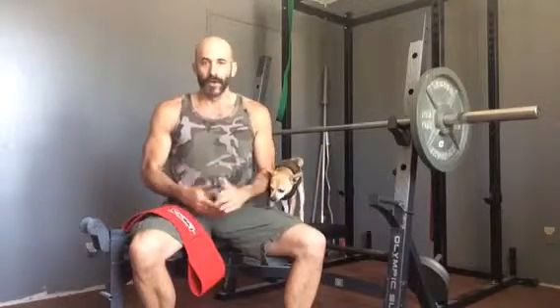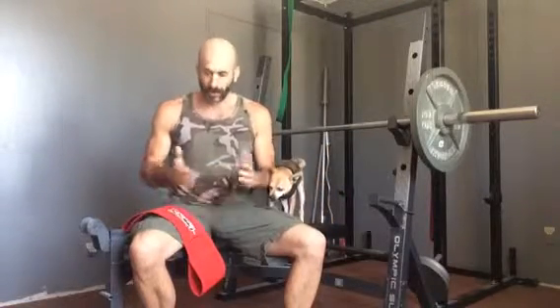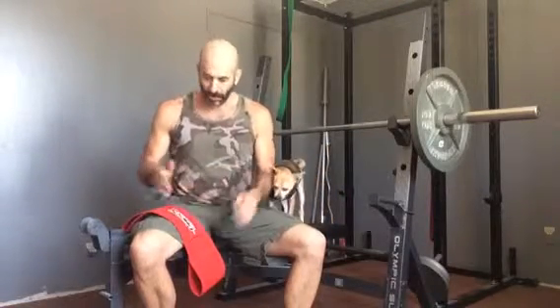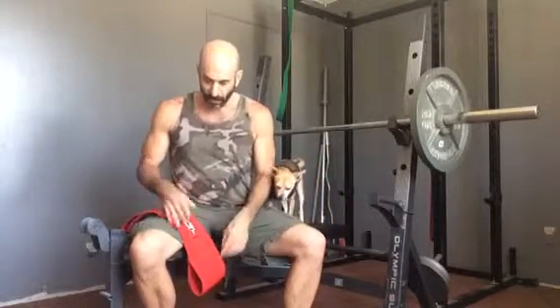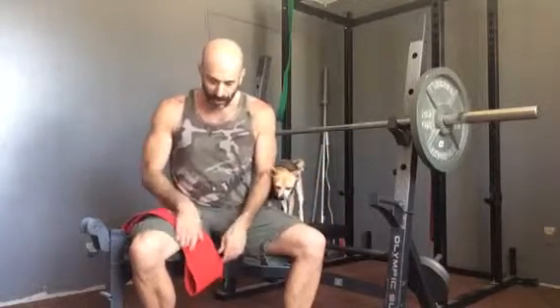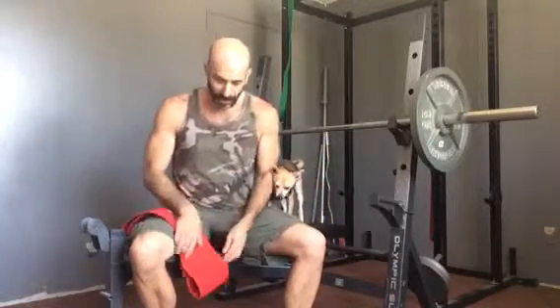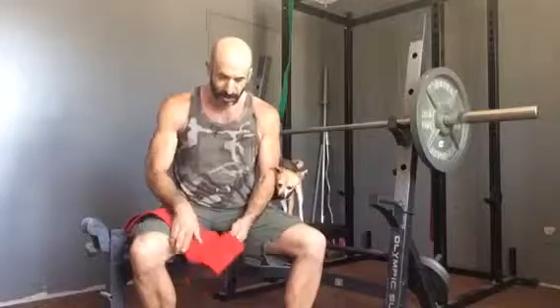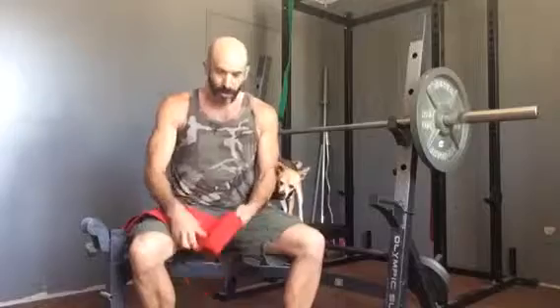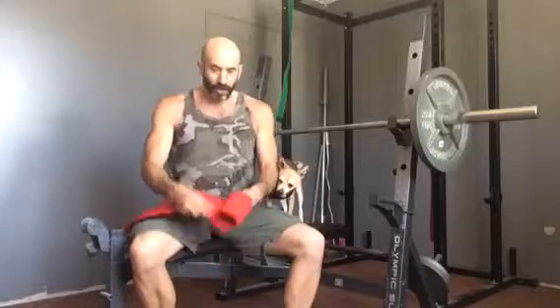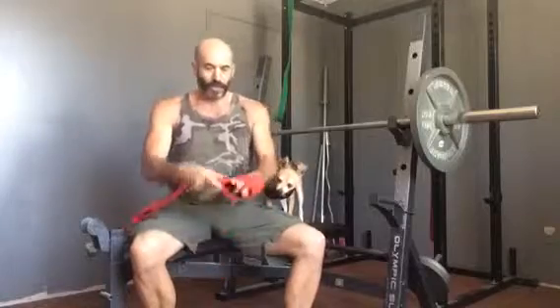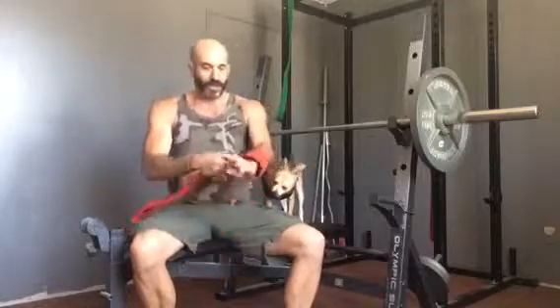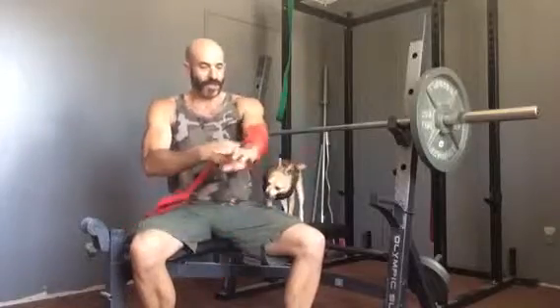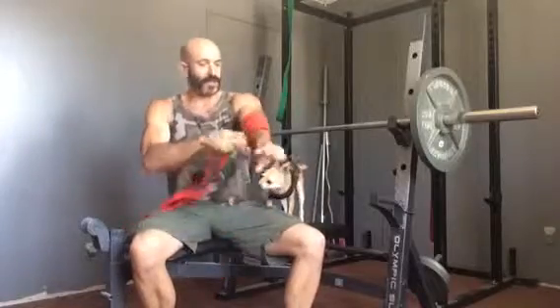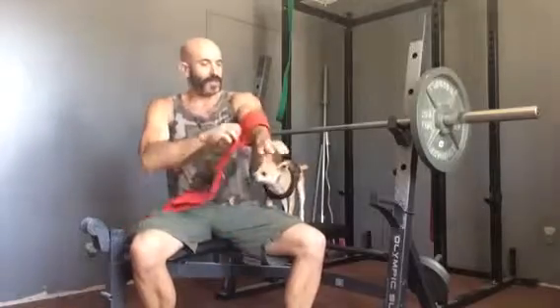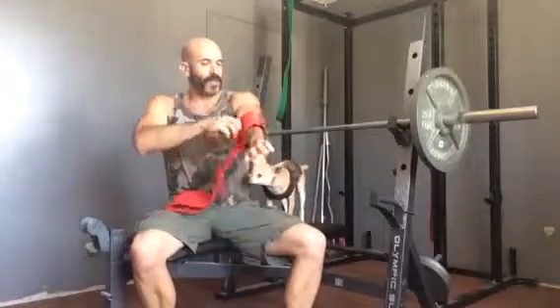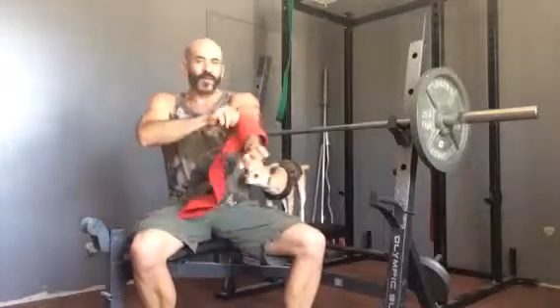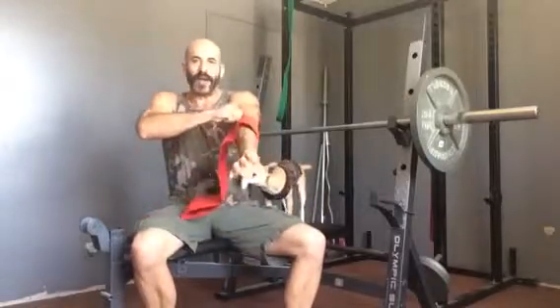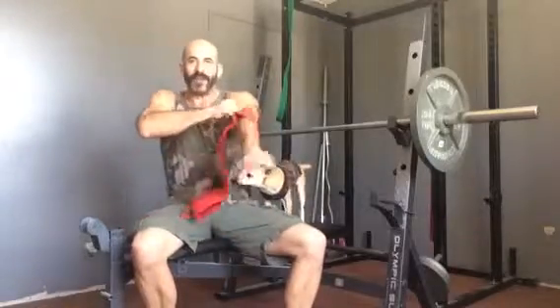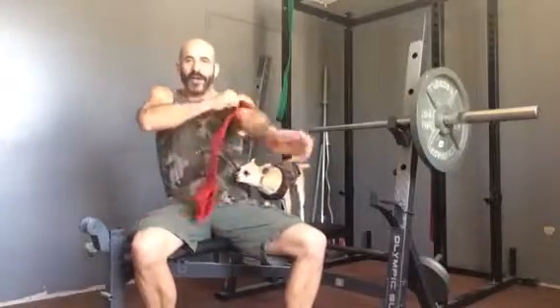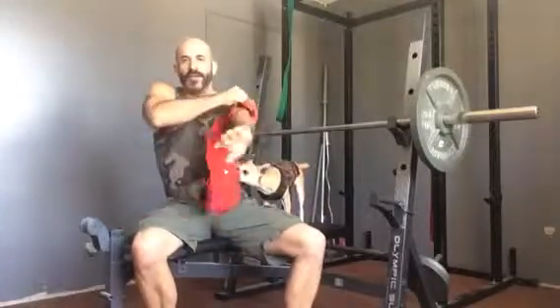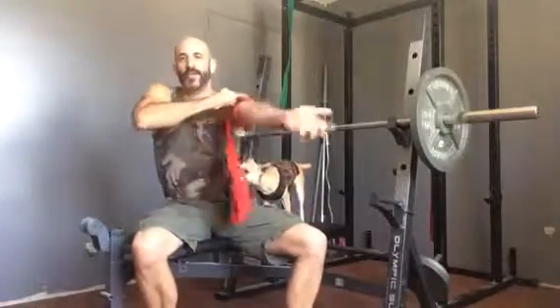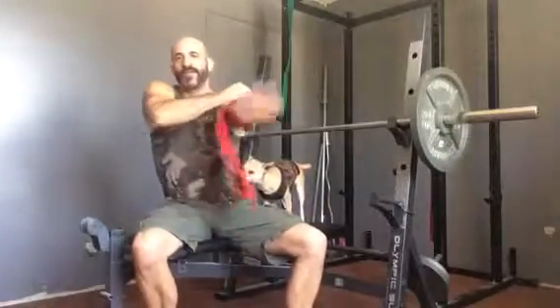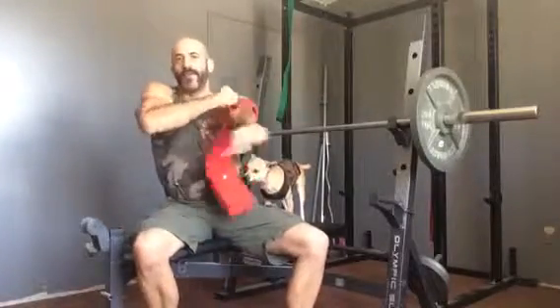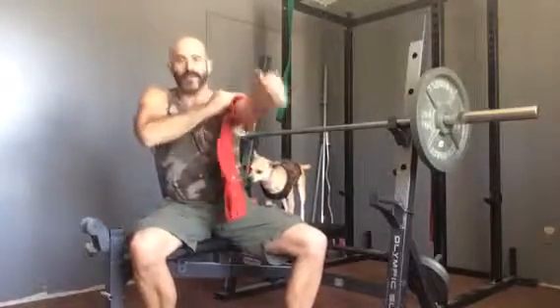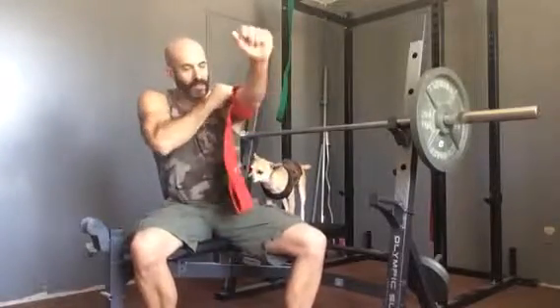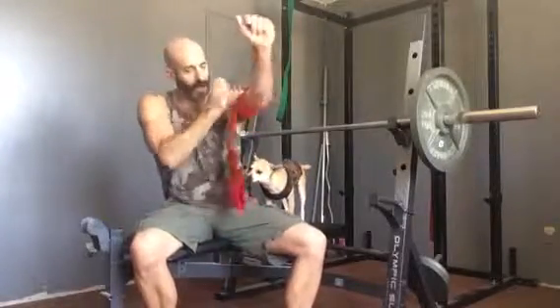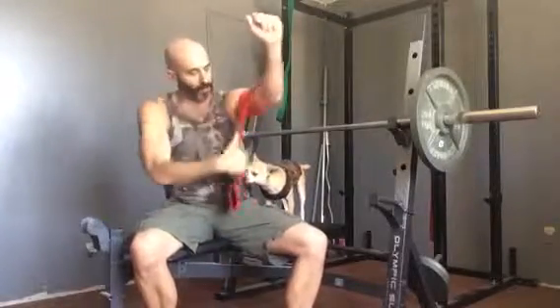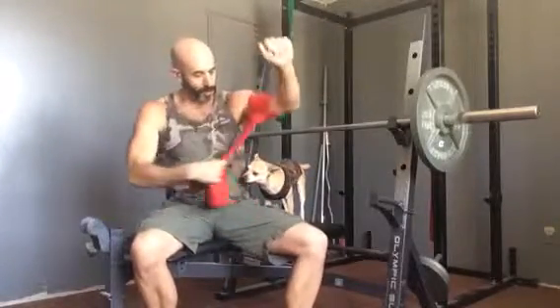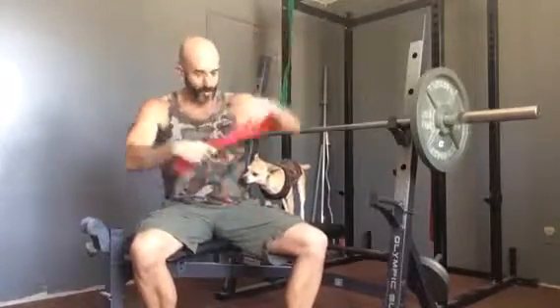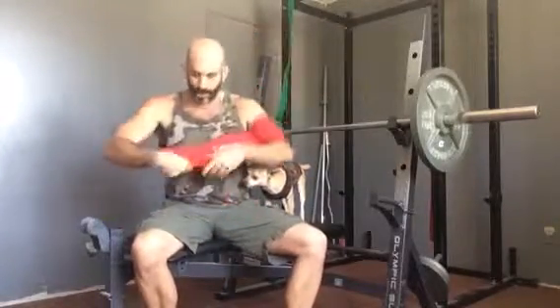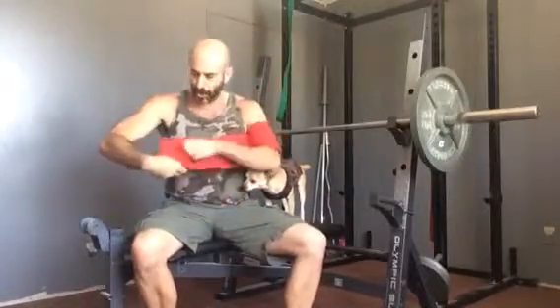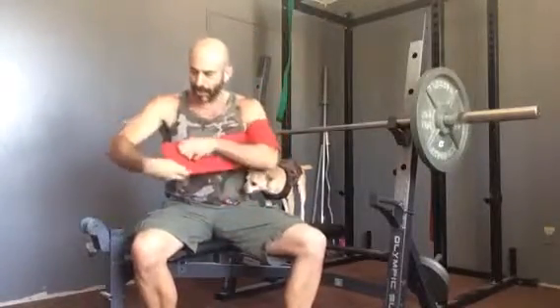So I'm looking forward to see what this contraption does as far as alleviating pressure on my shoulder.